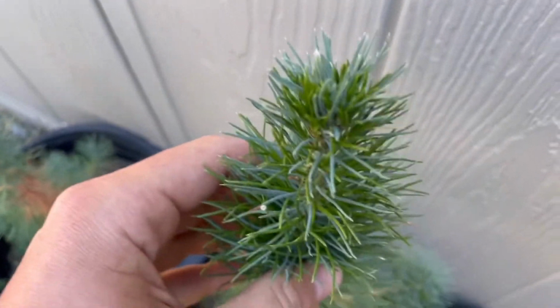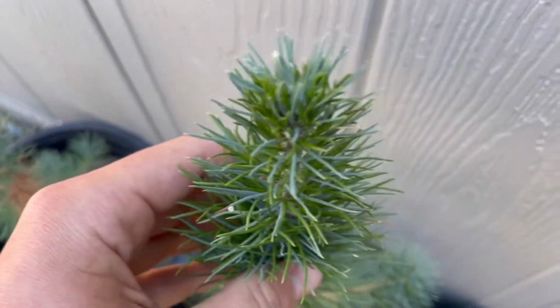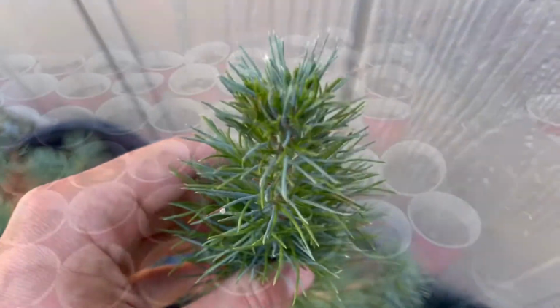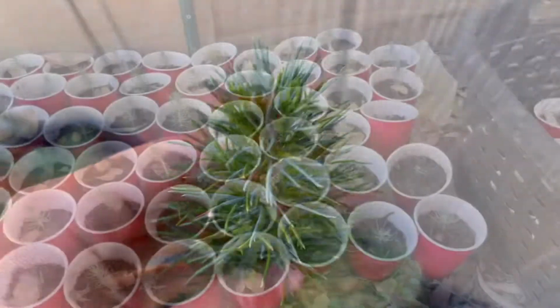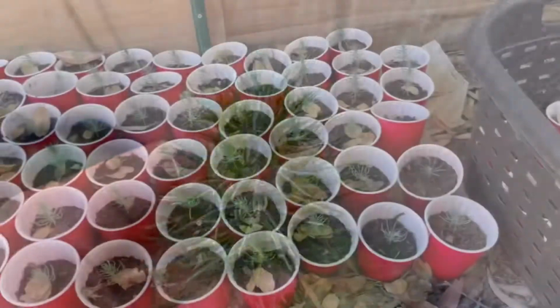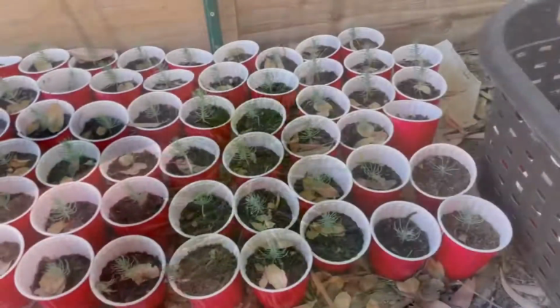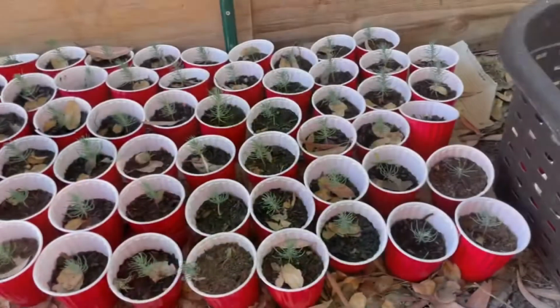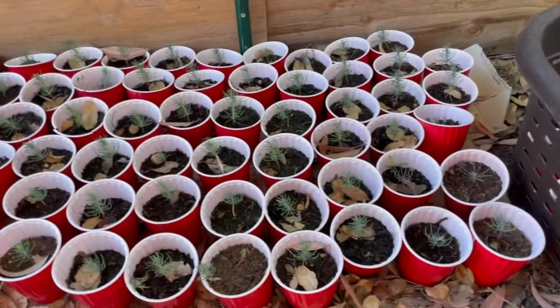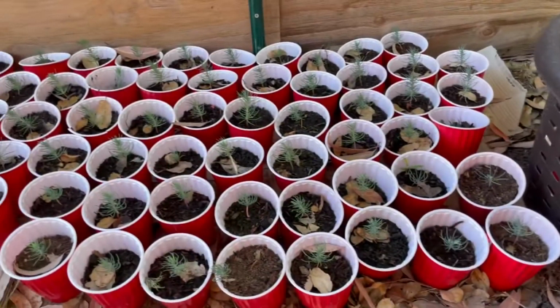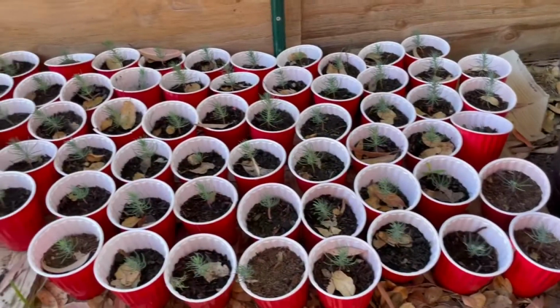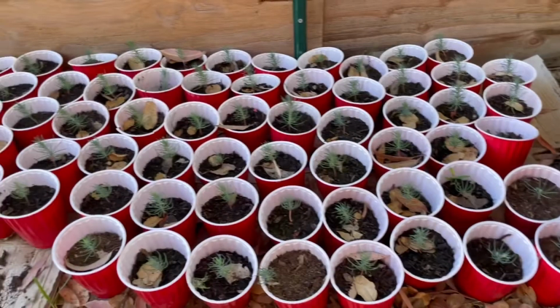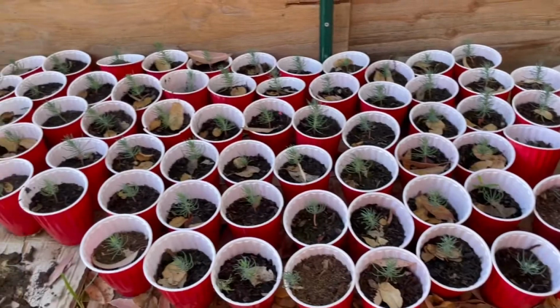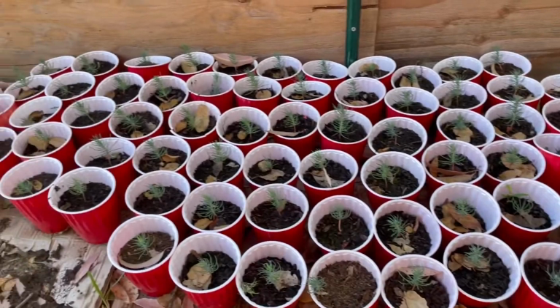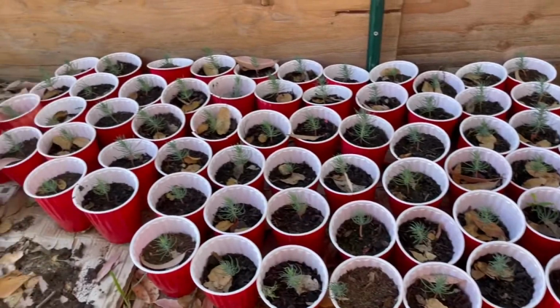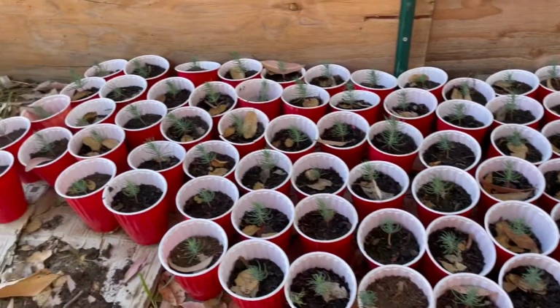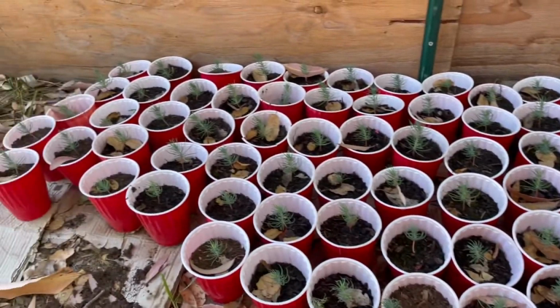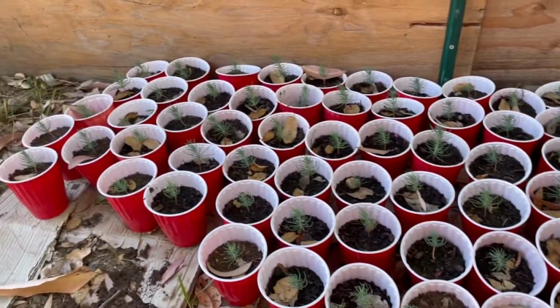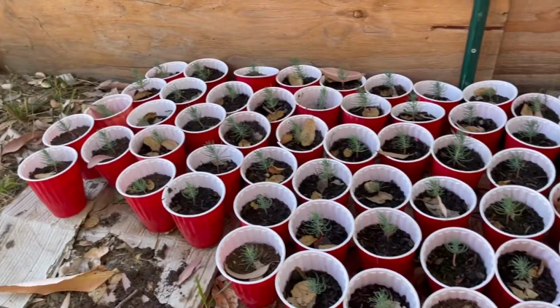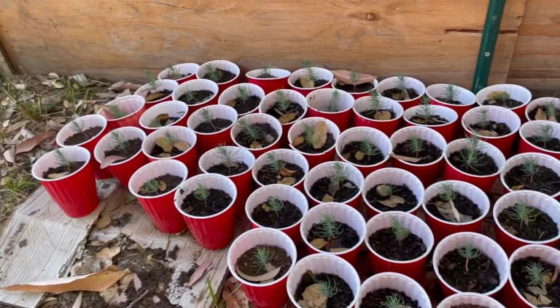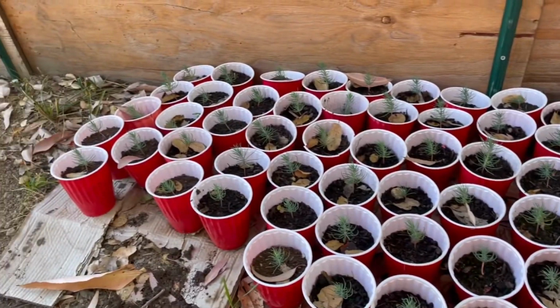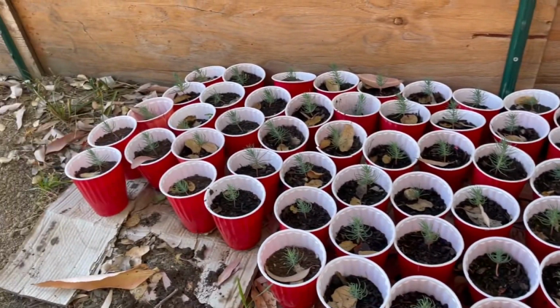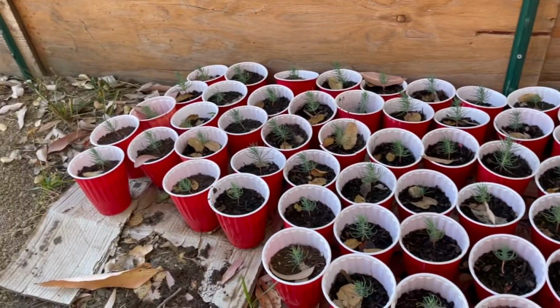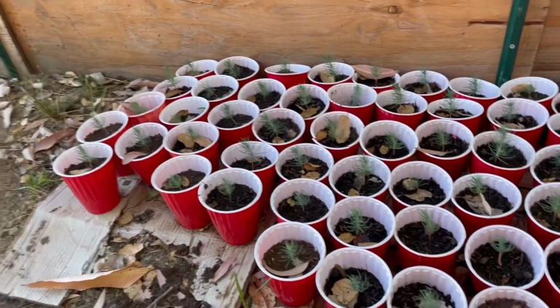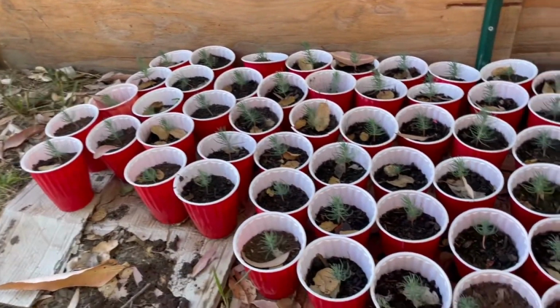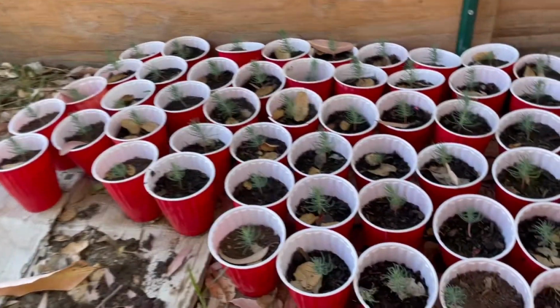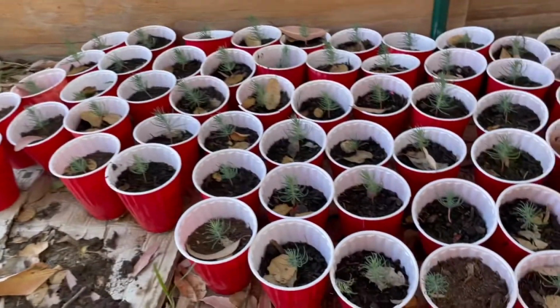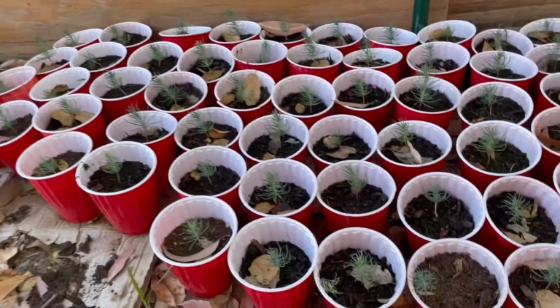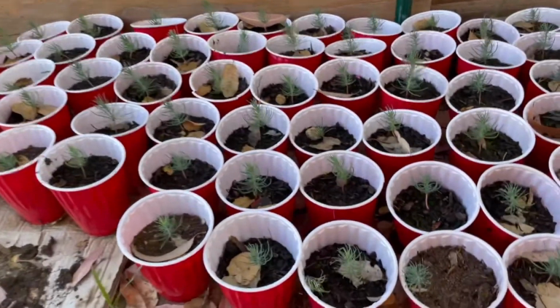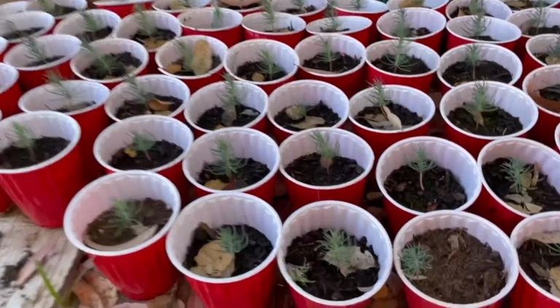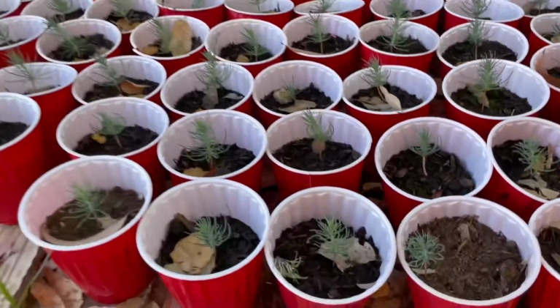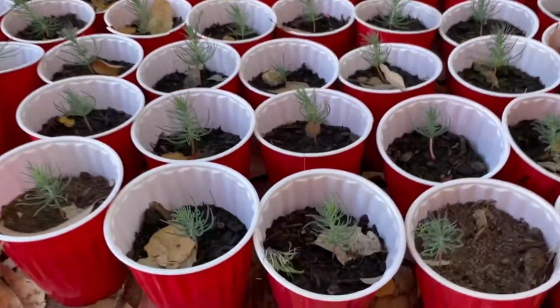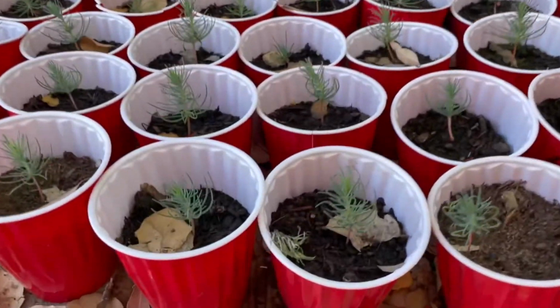I've also got the next generation here of more Afghan pines. You can see them all coming in.